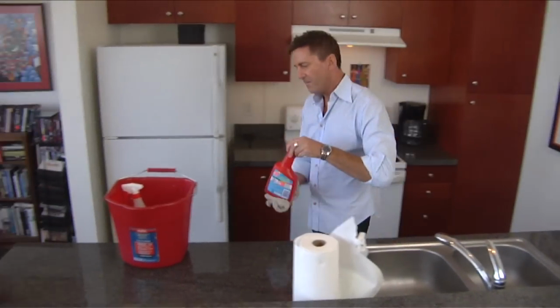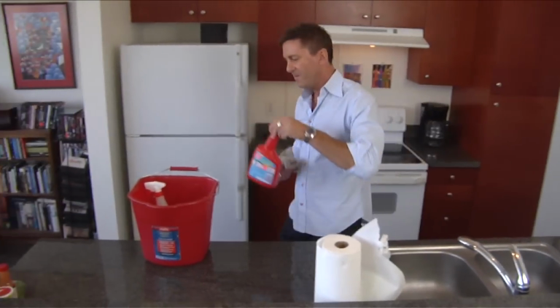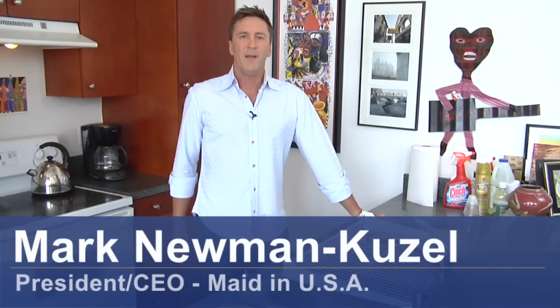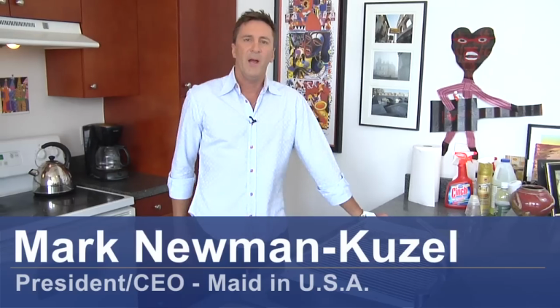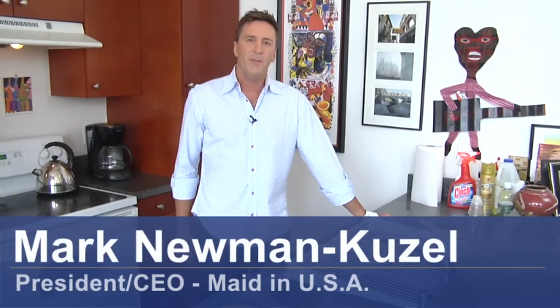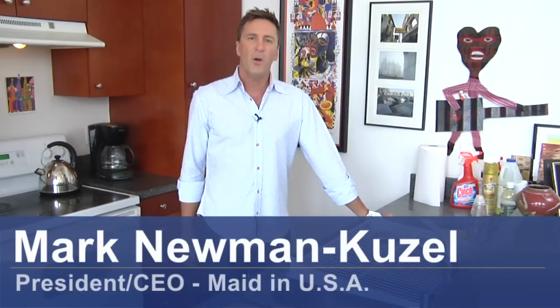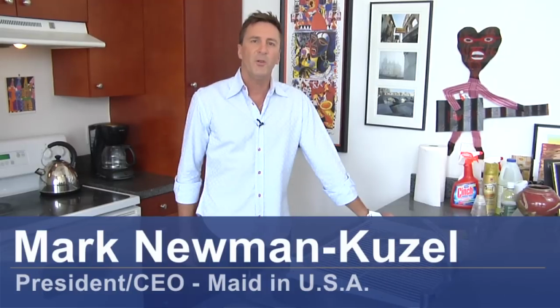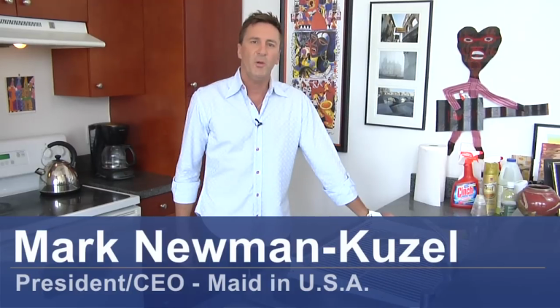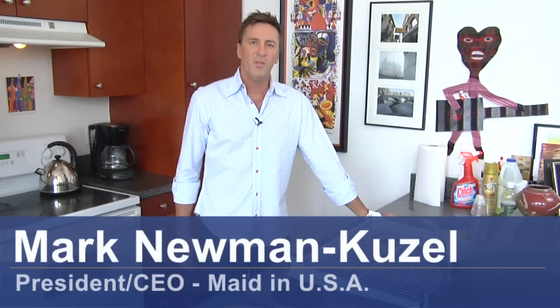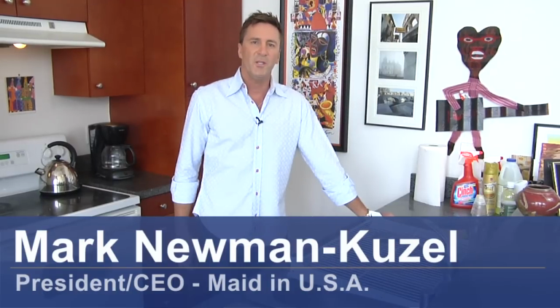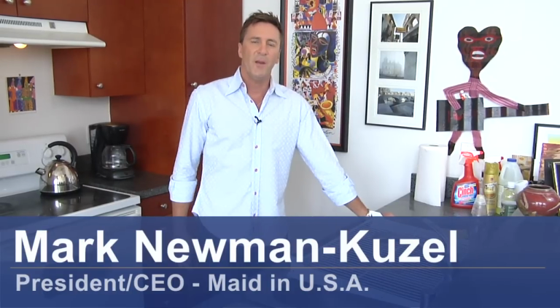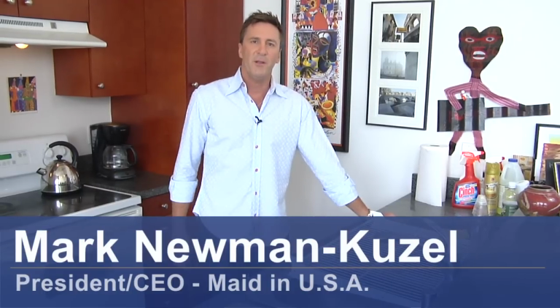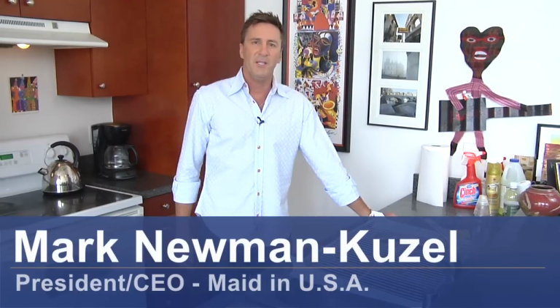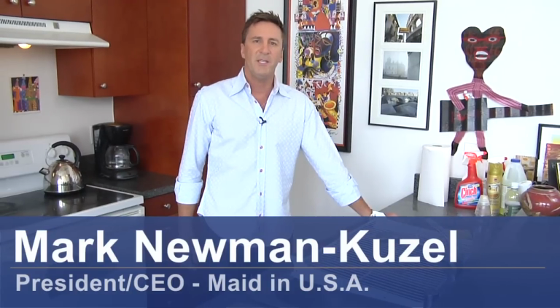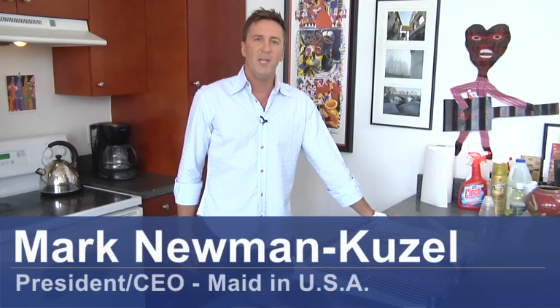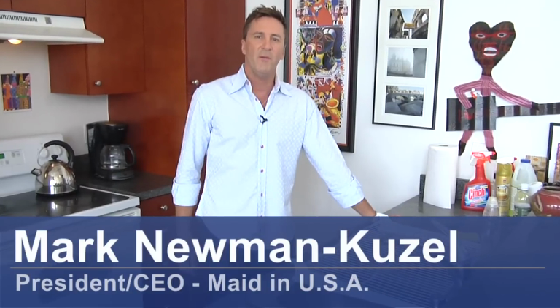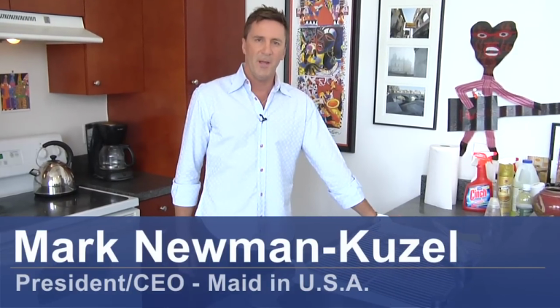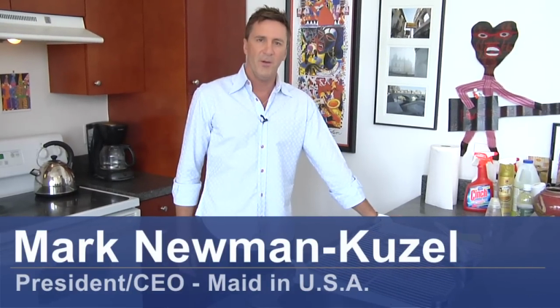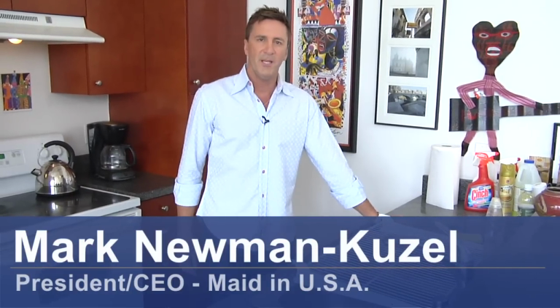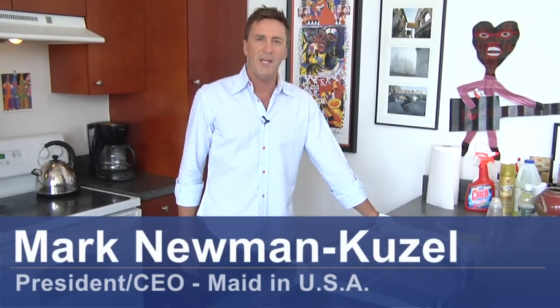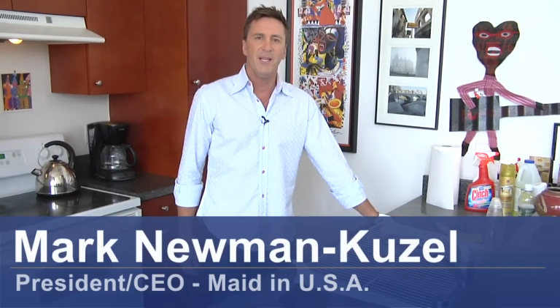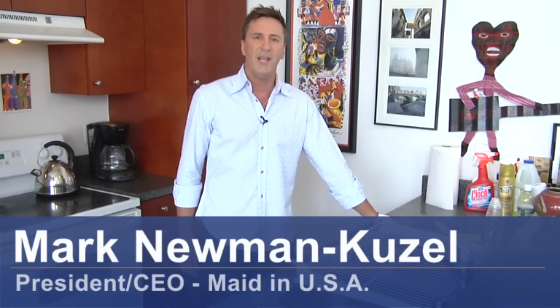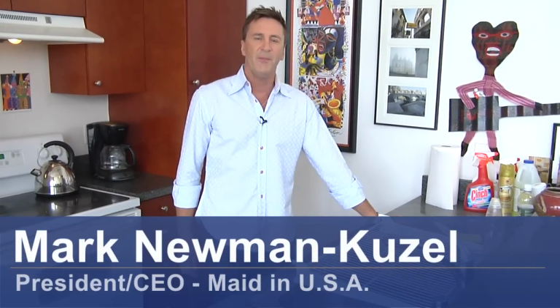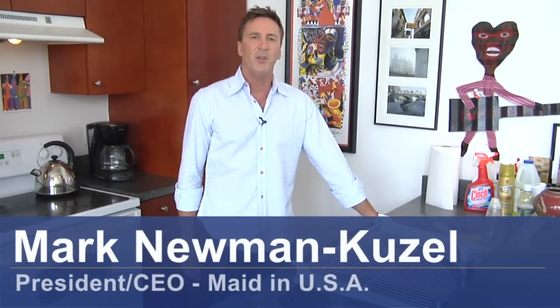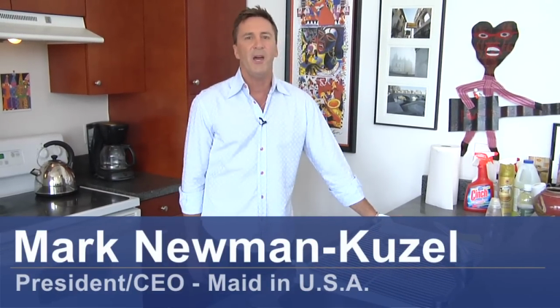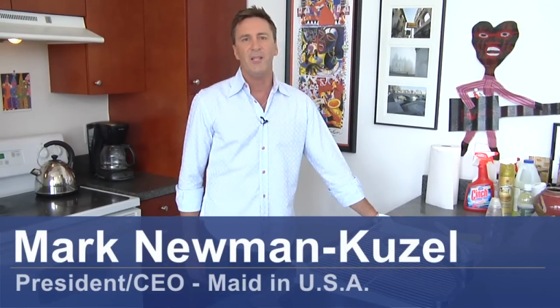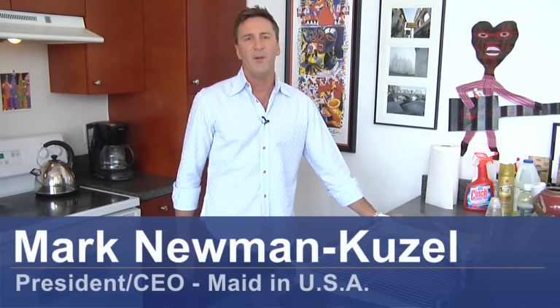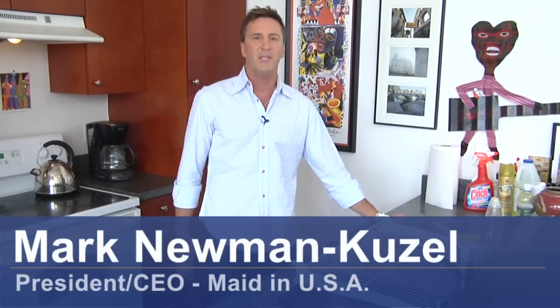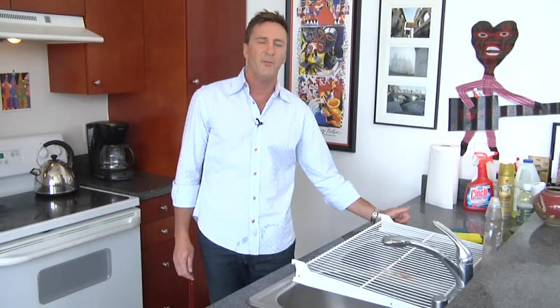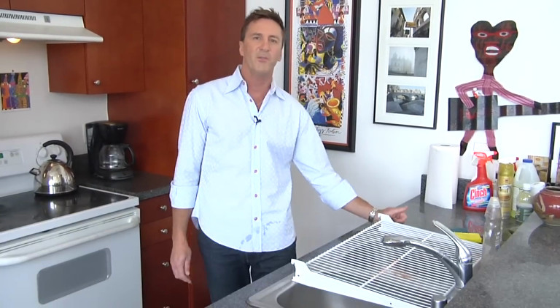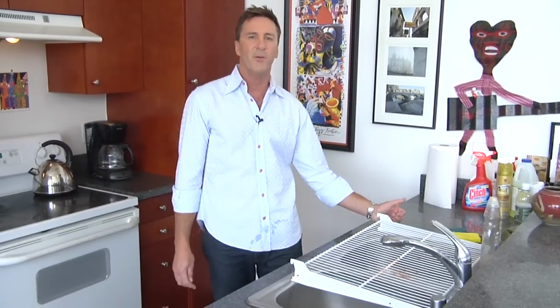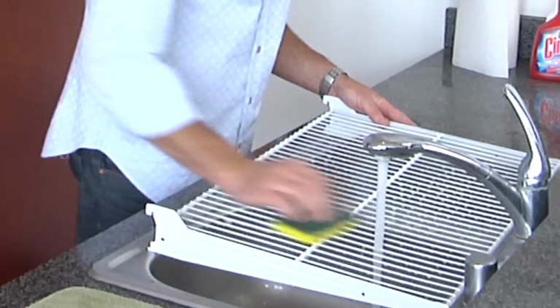Hi, my name is Mark Newman-Kuzel. I'm president and CEO of Maid USA, and today I'm going to show you how to clean rusty refrigerator racks.